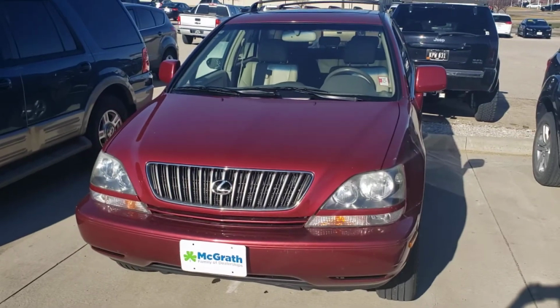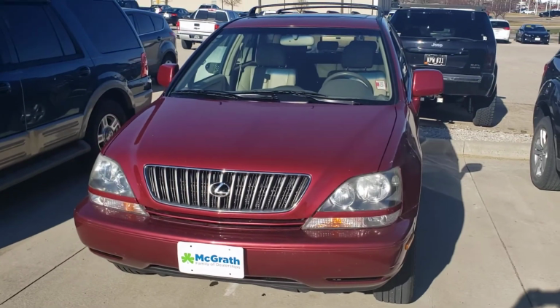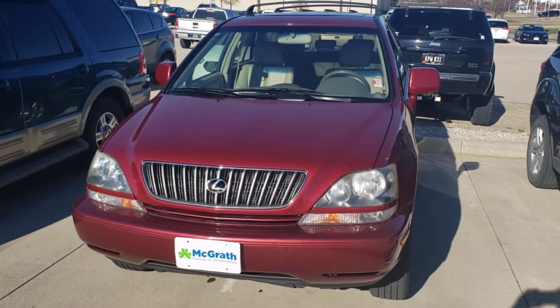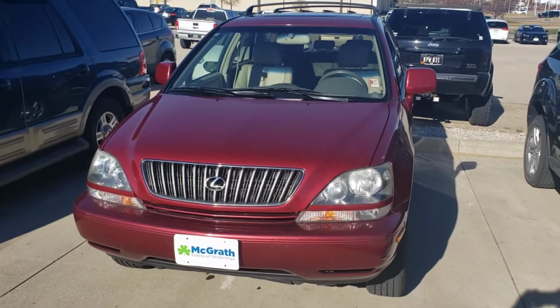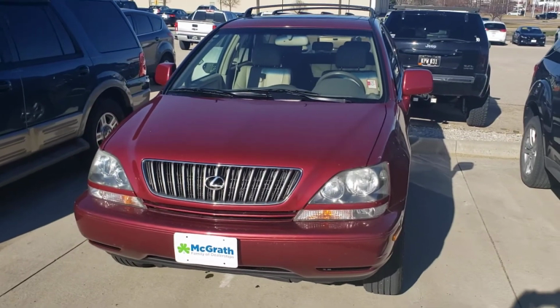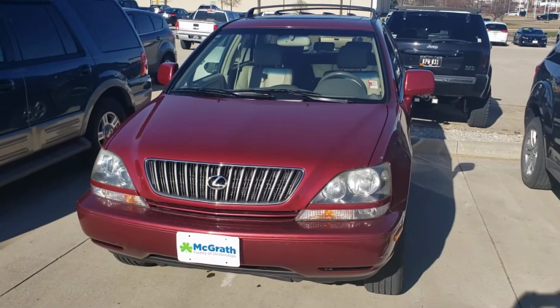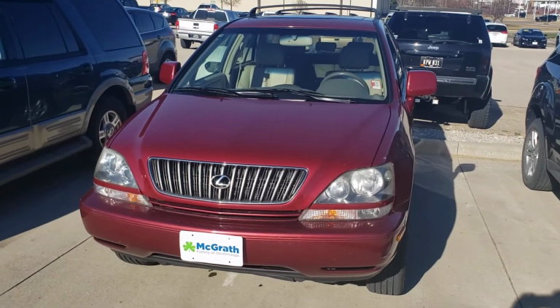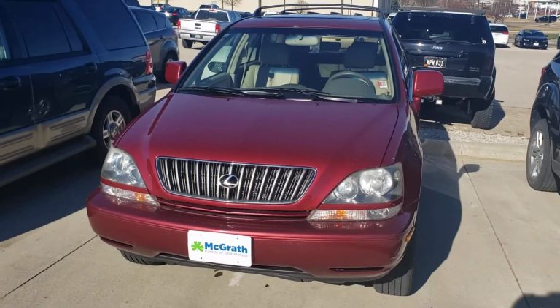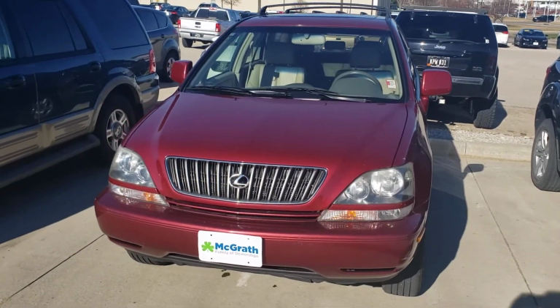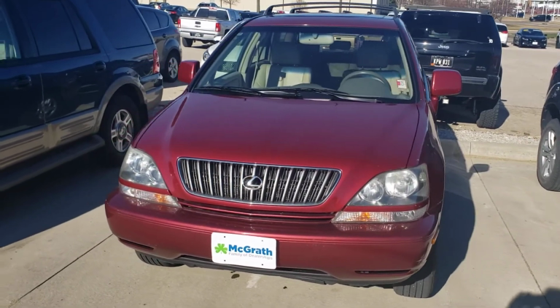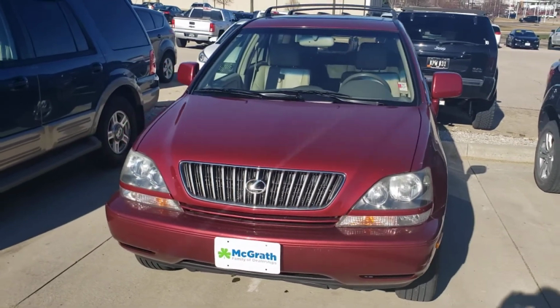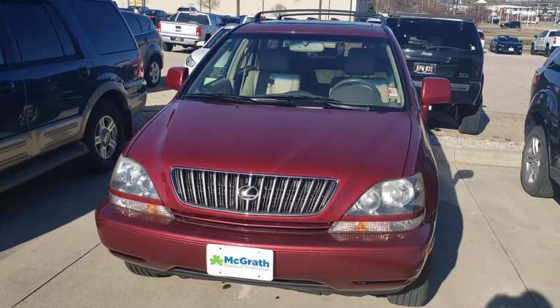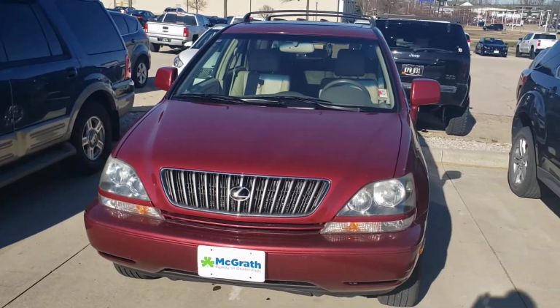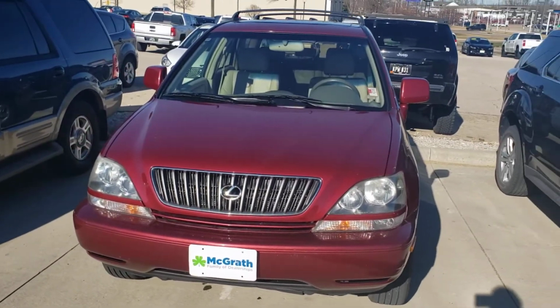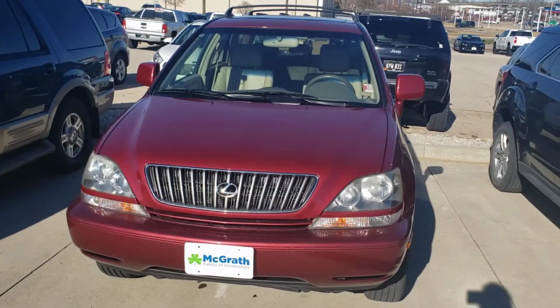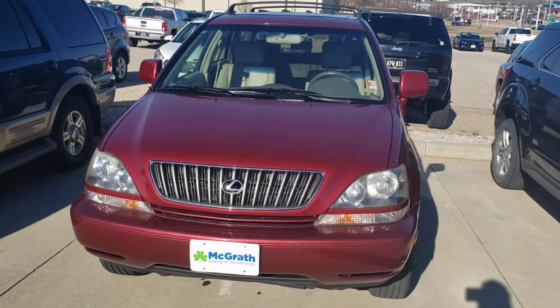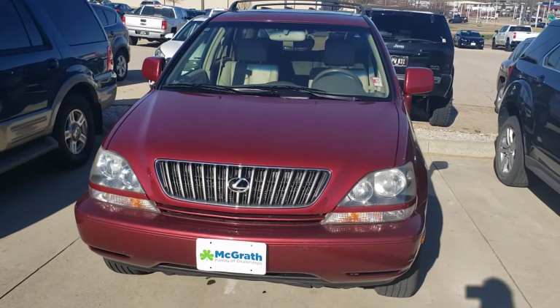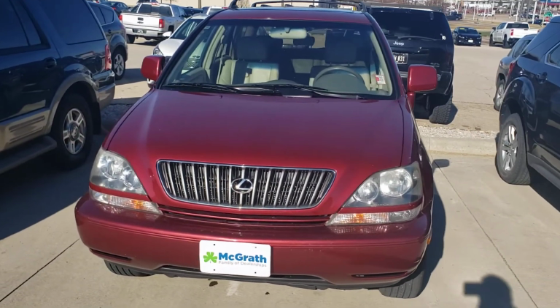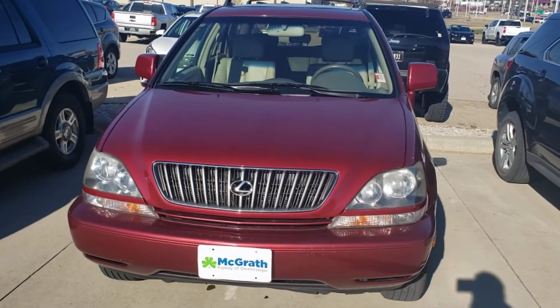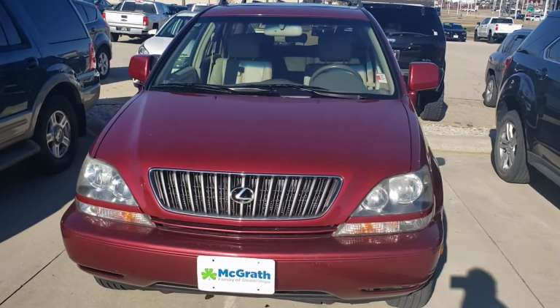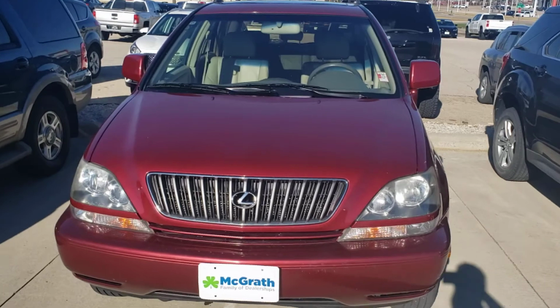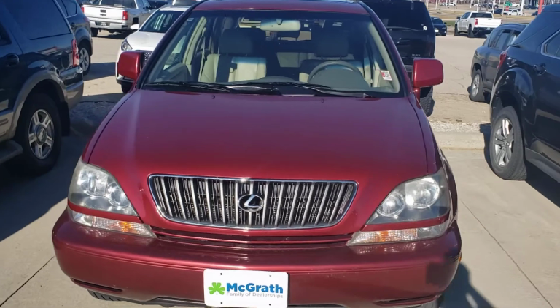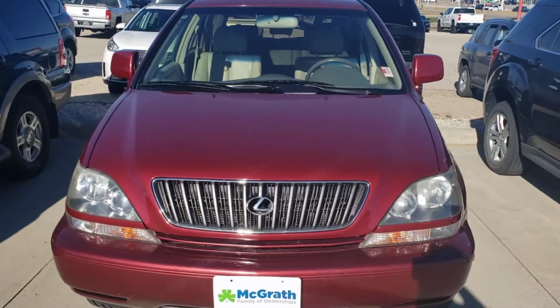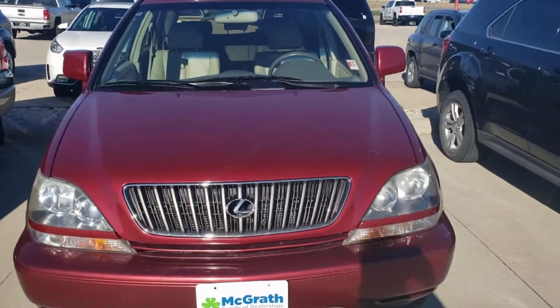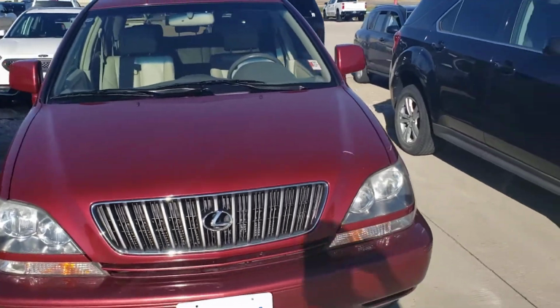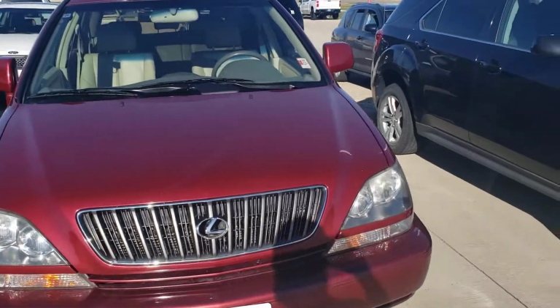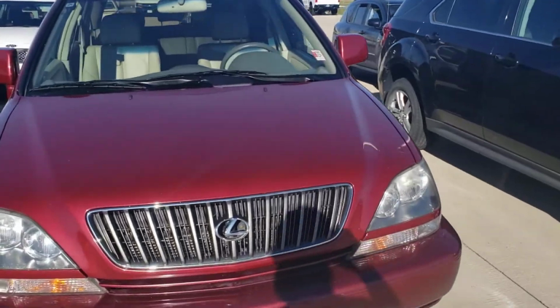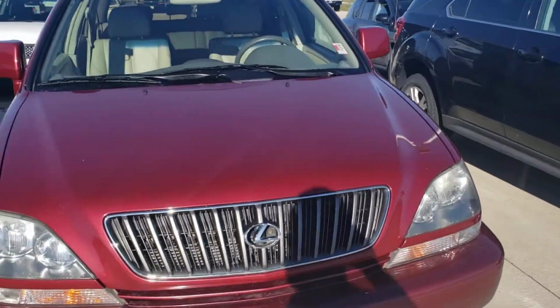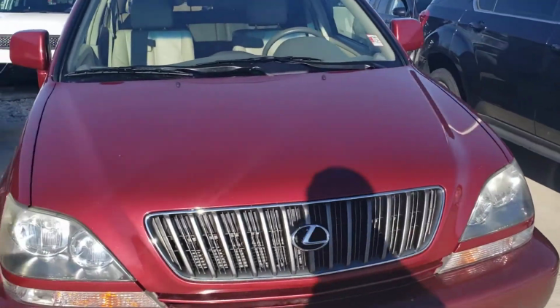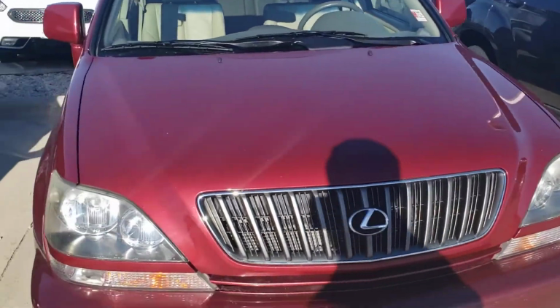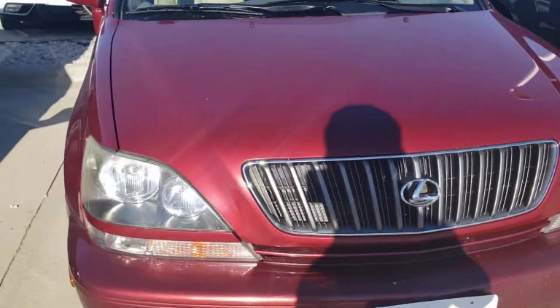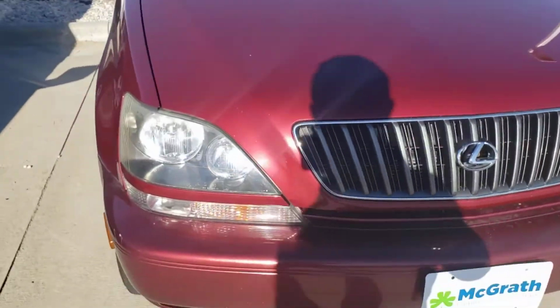Welcome to Papagrass Chevrolet. Today we've got that 1999 Lexus. Going to give you a quick video walk around. Let's start at the front here.